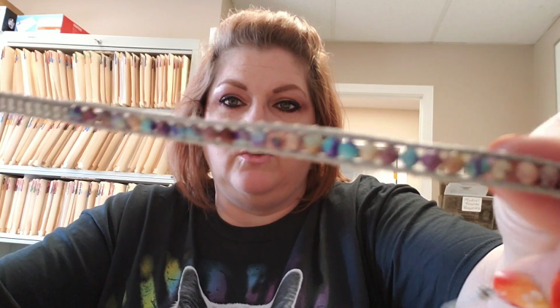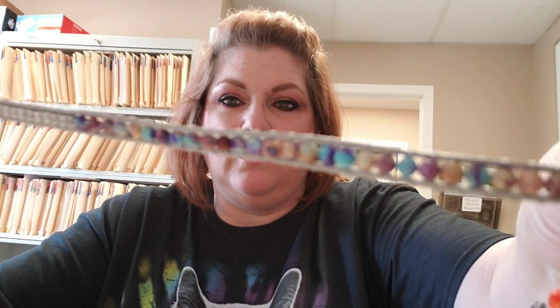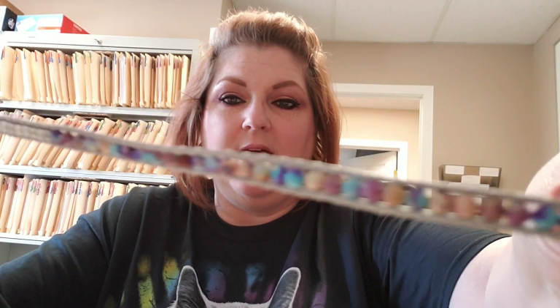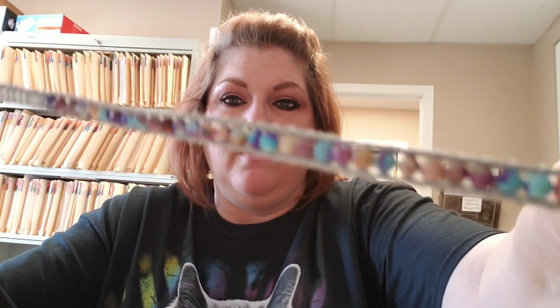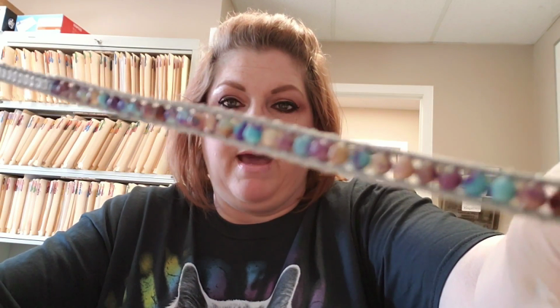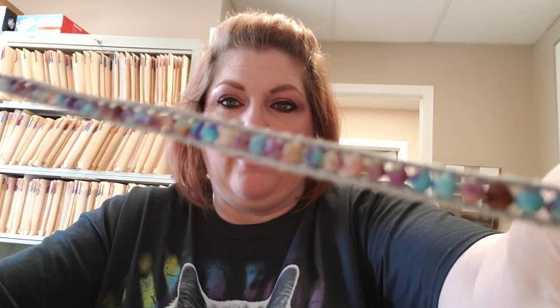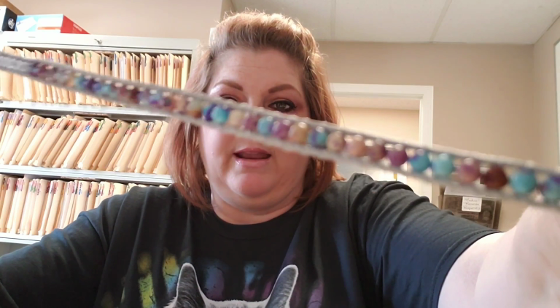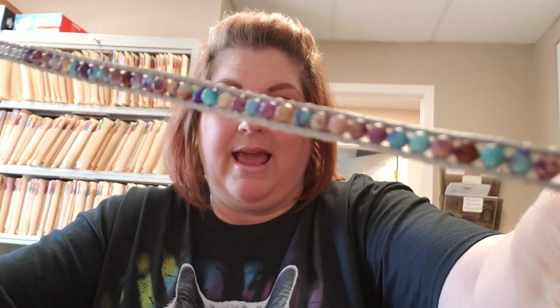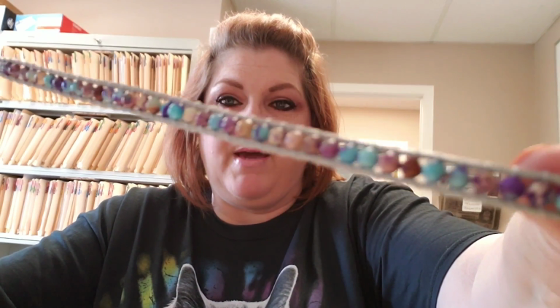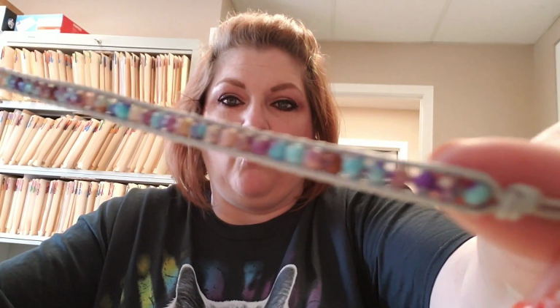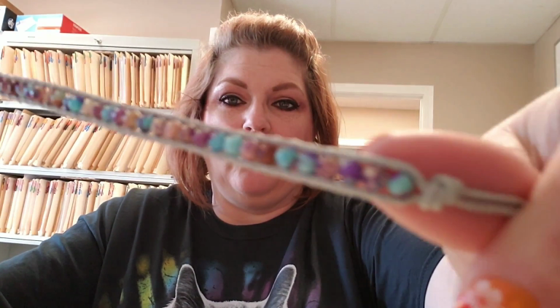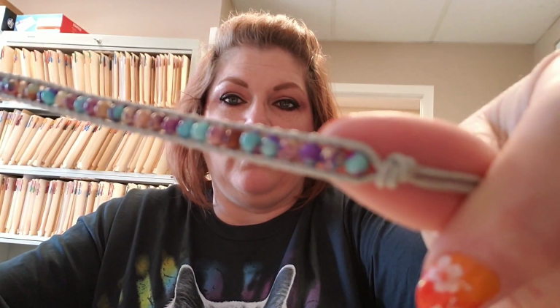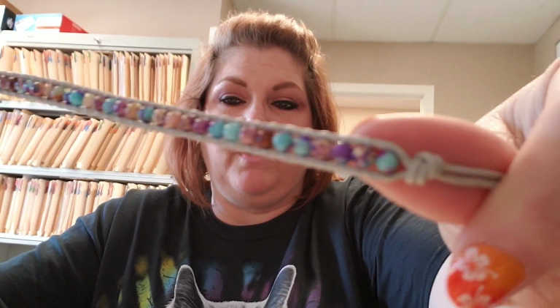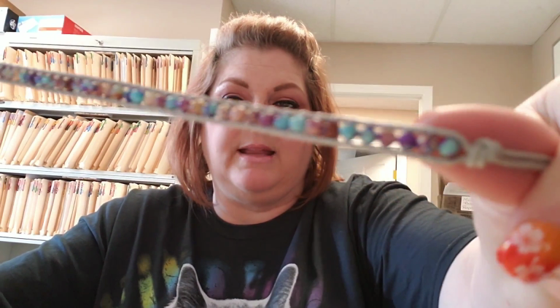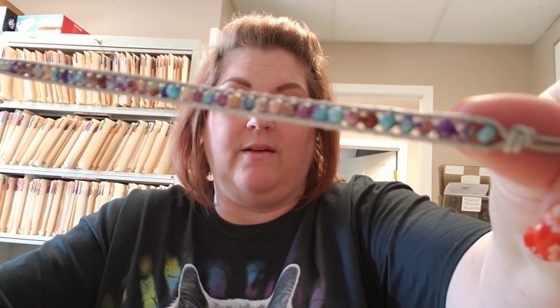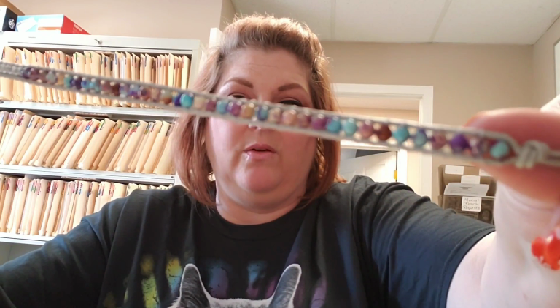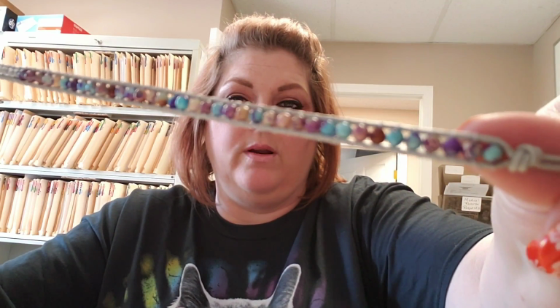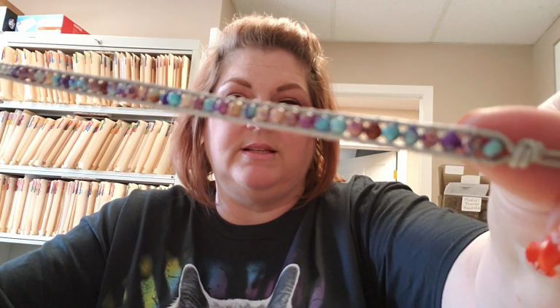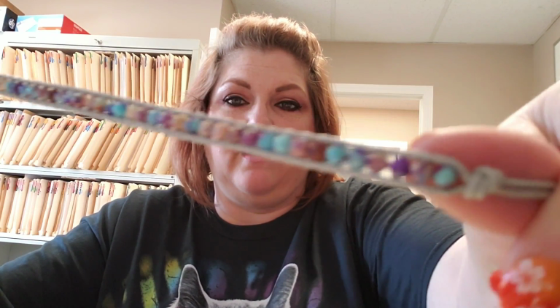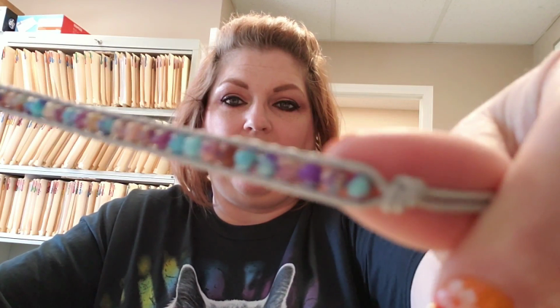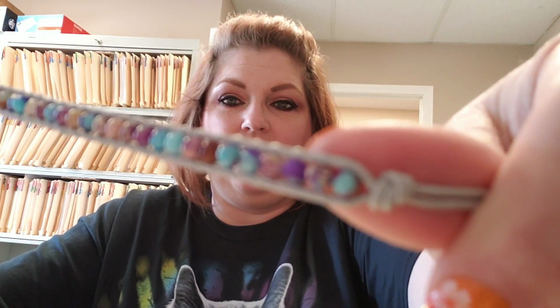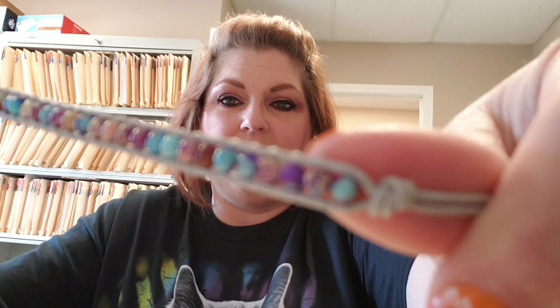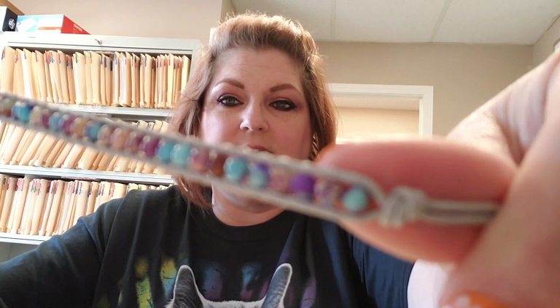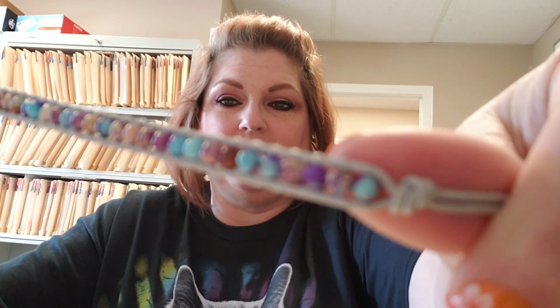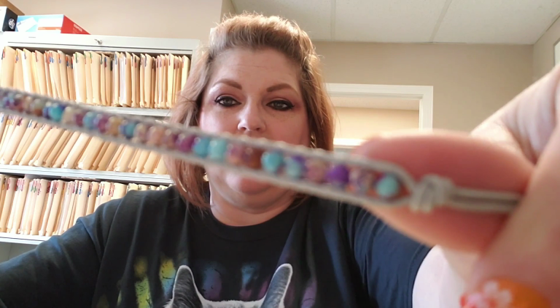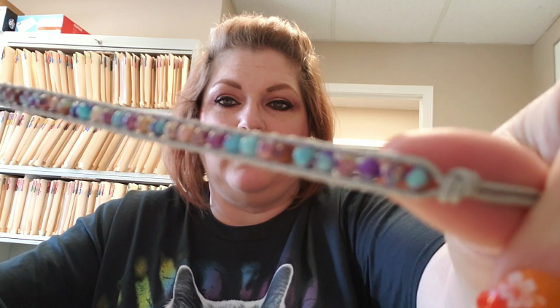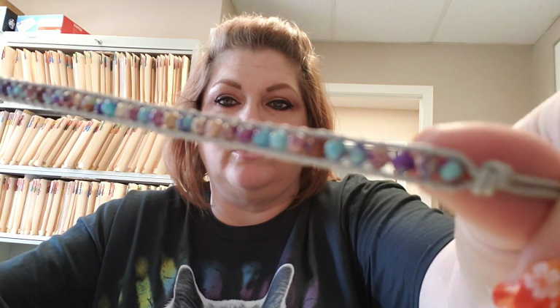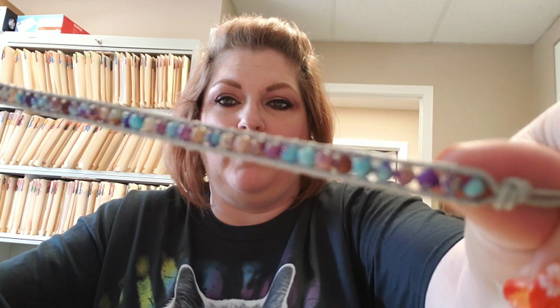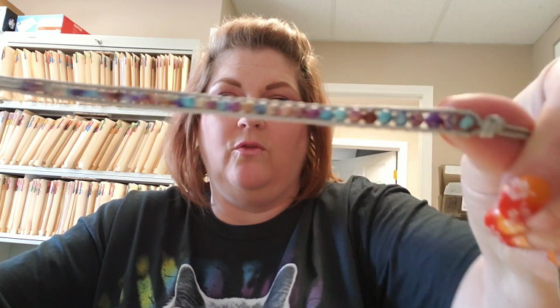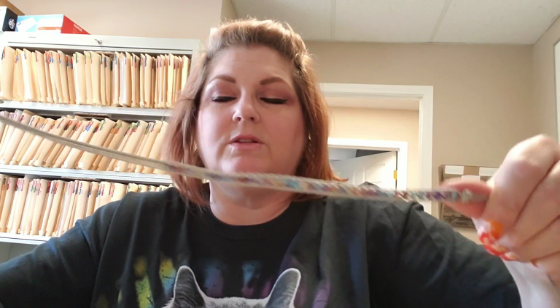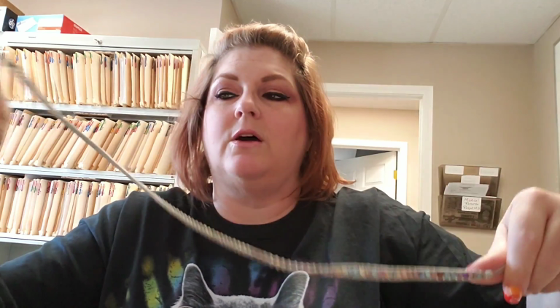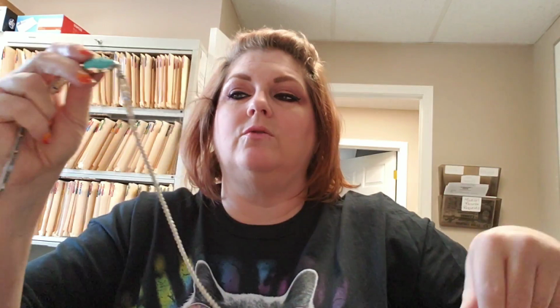Excuse the background — I am at work but I definitely wanted to get this finished. Look at those beautiful stones.